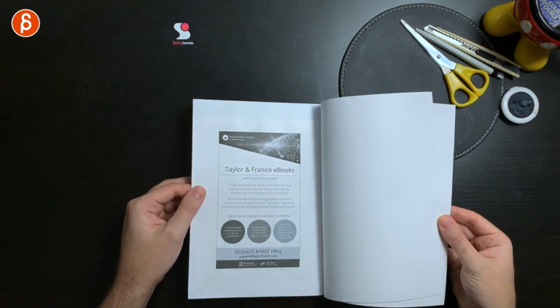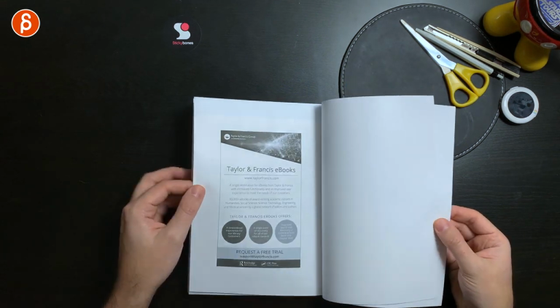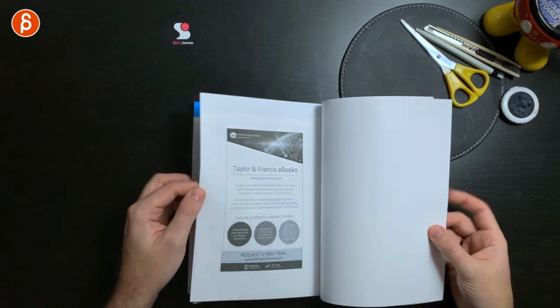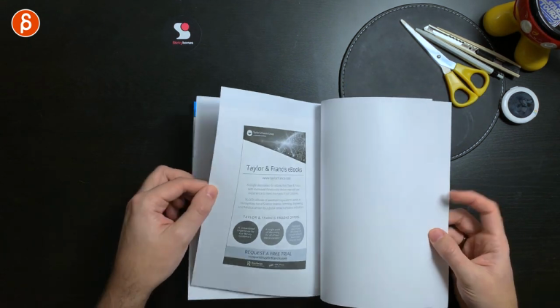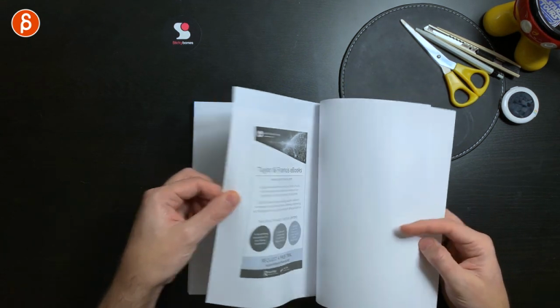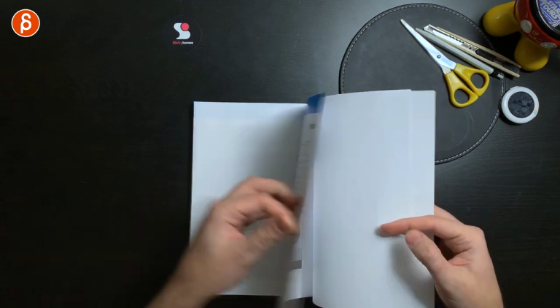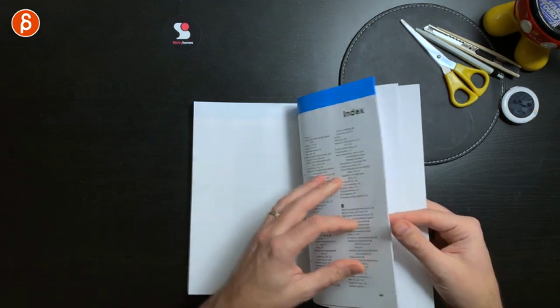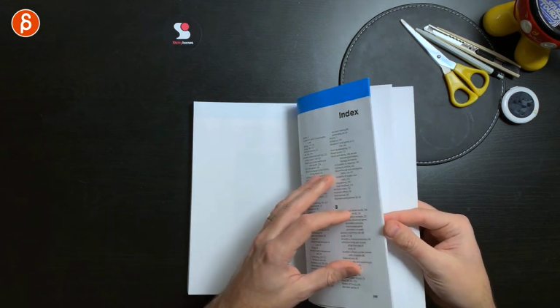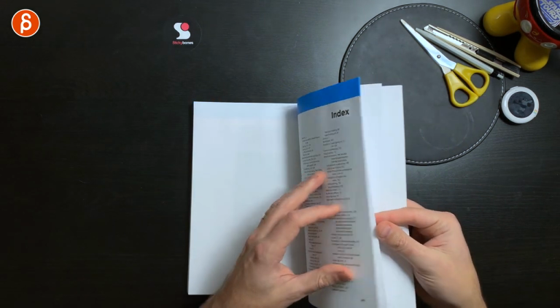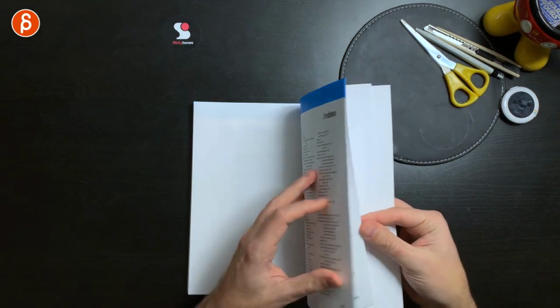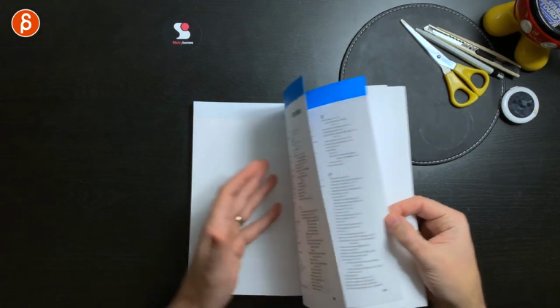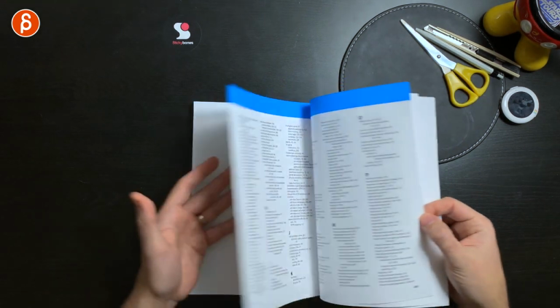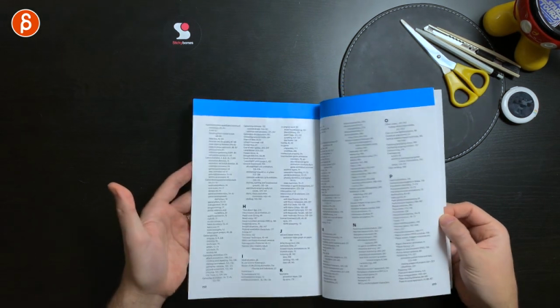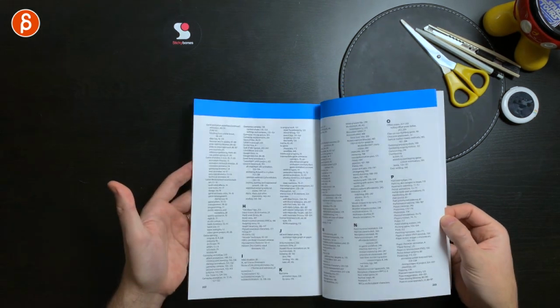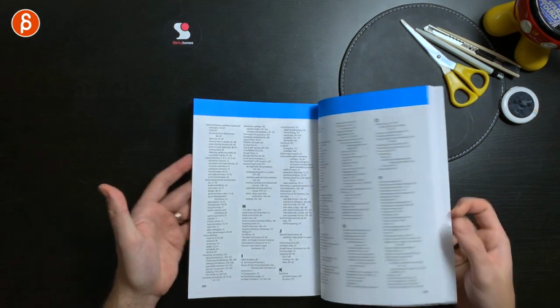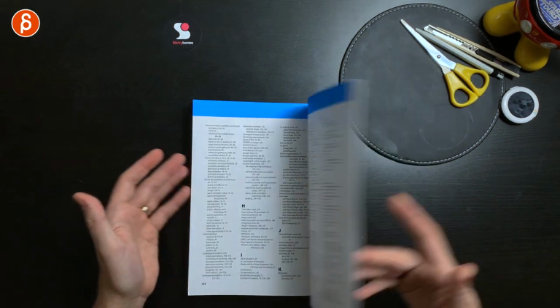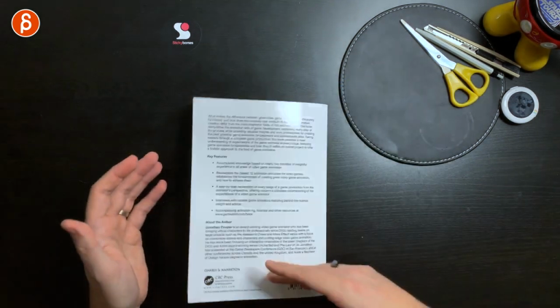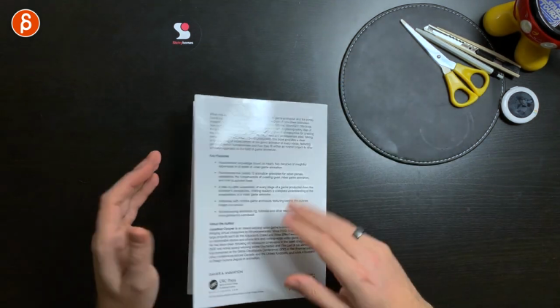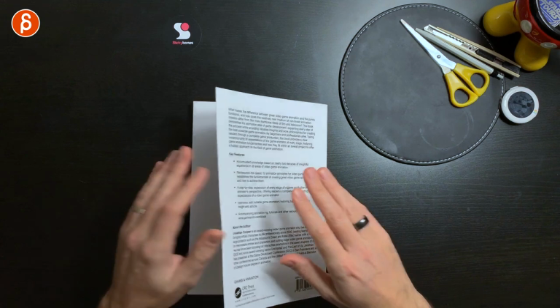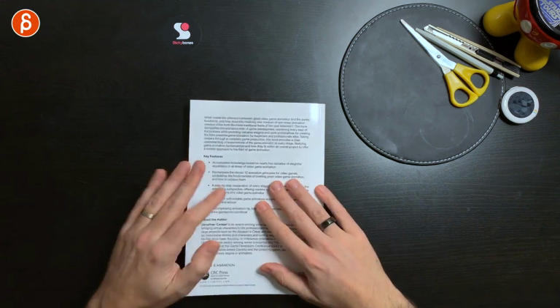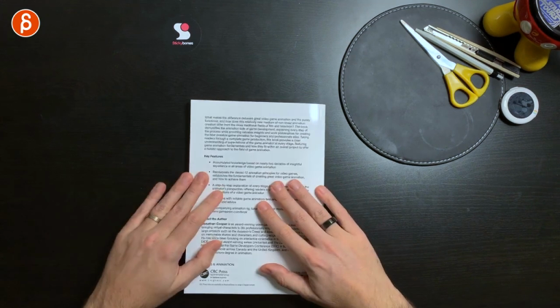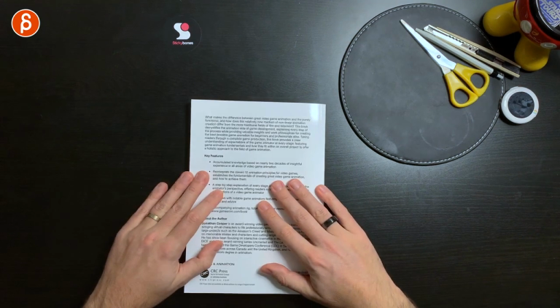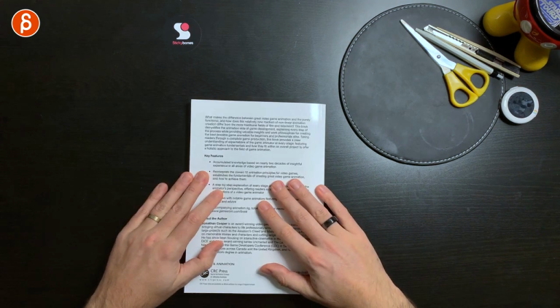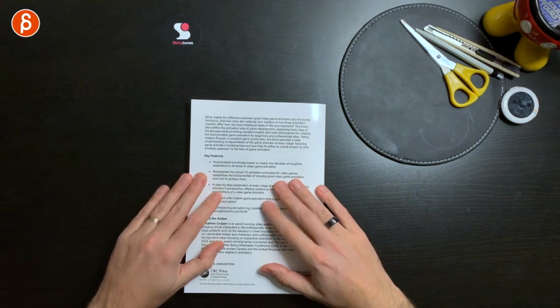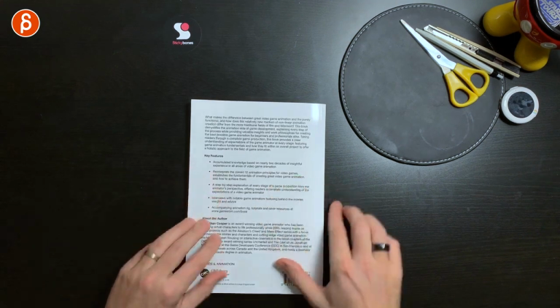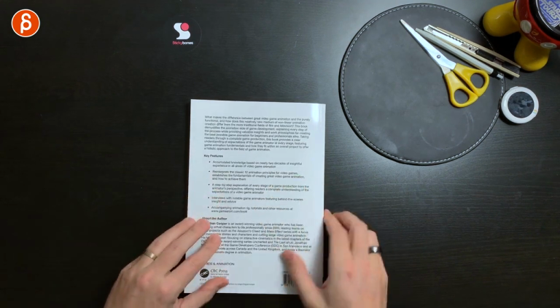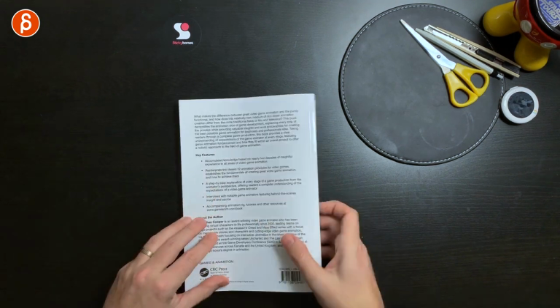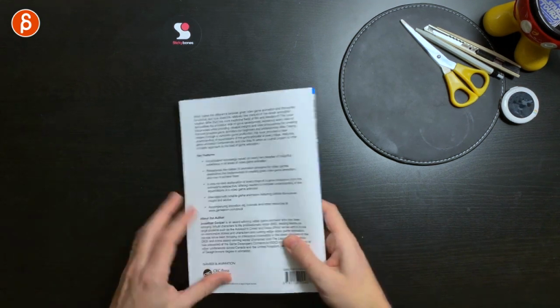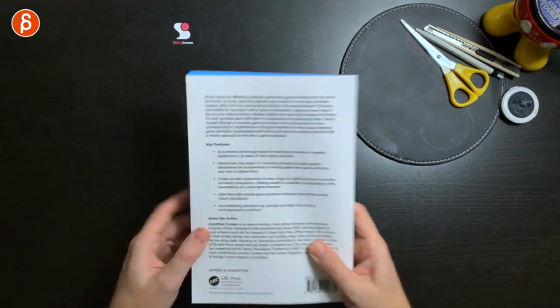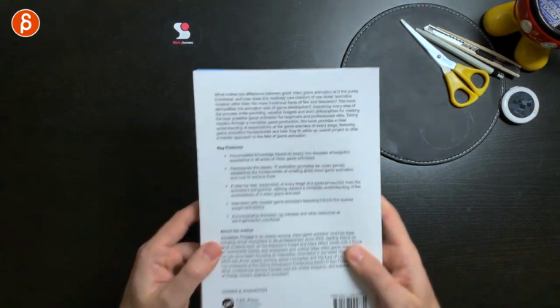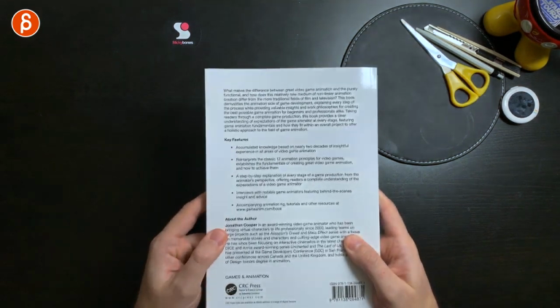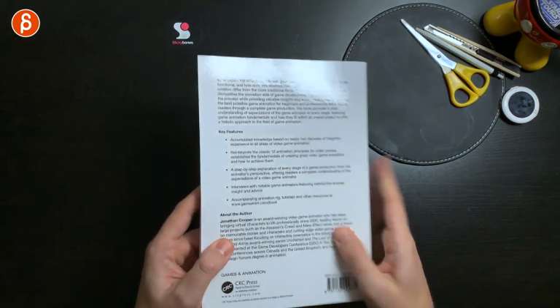And here you've got your index, and that is it. That is the book — Game Anim.